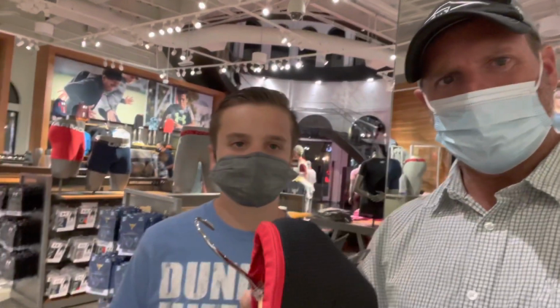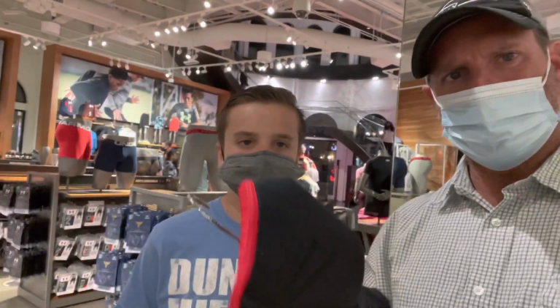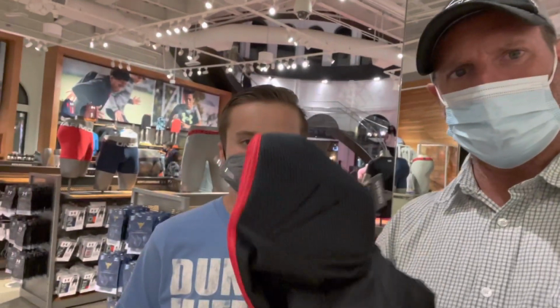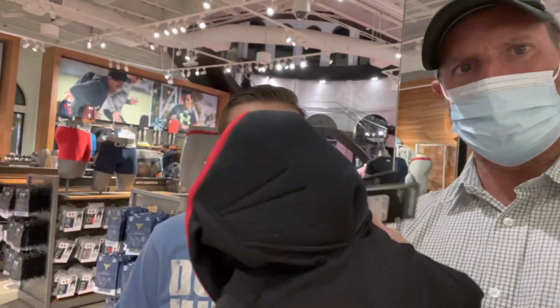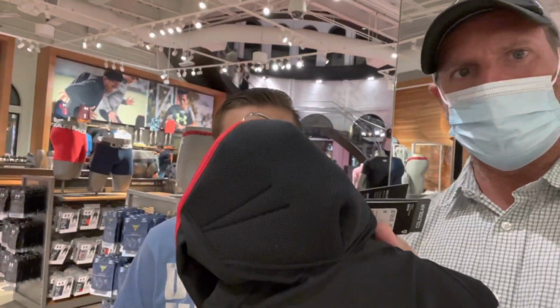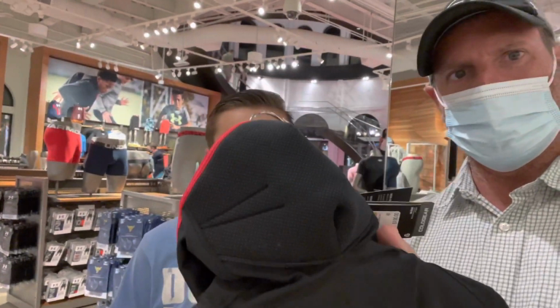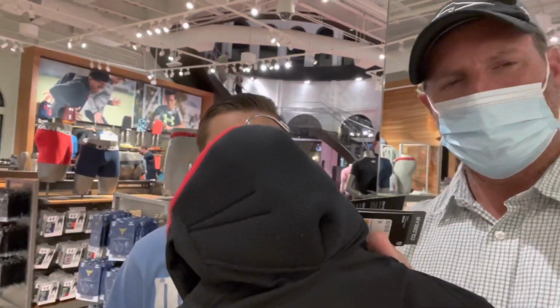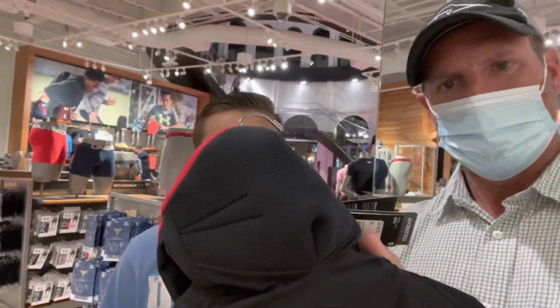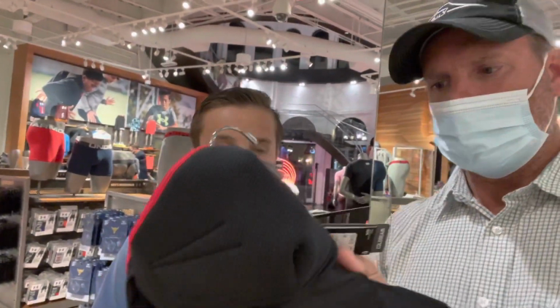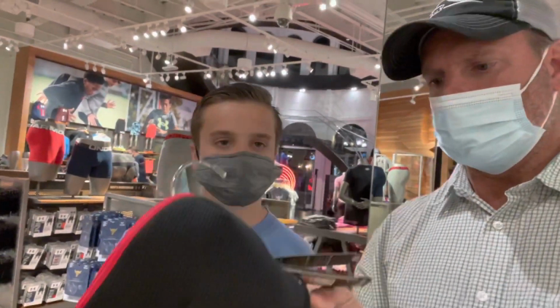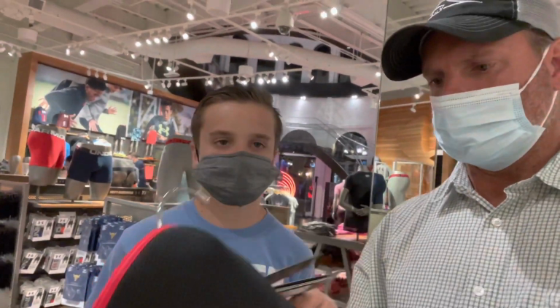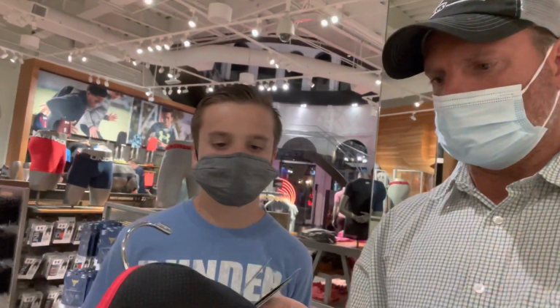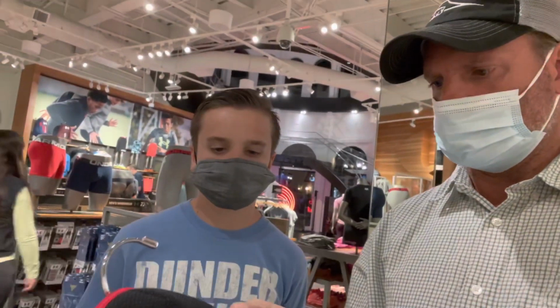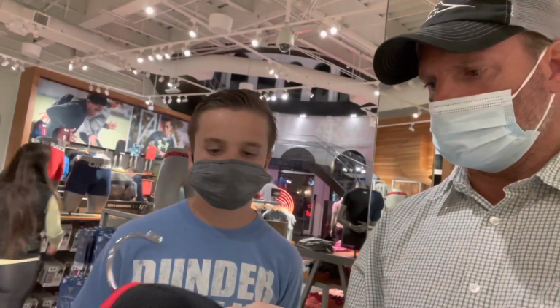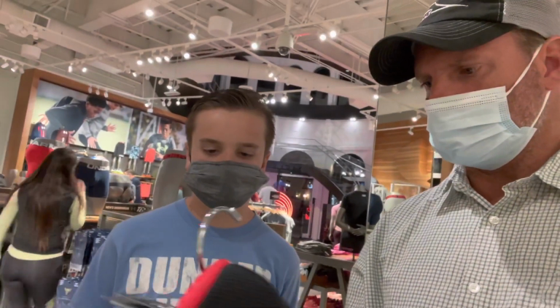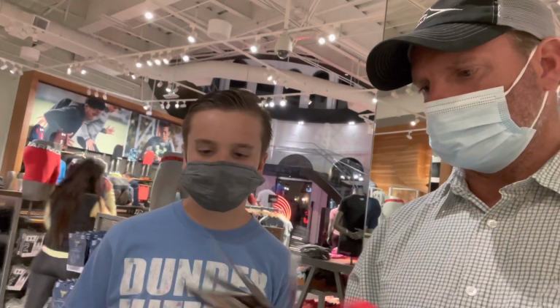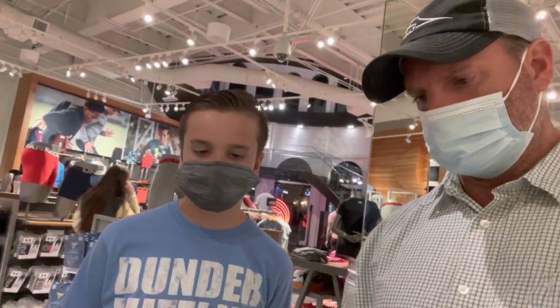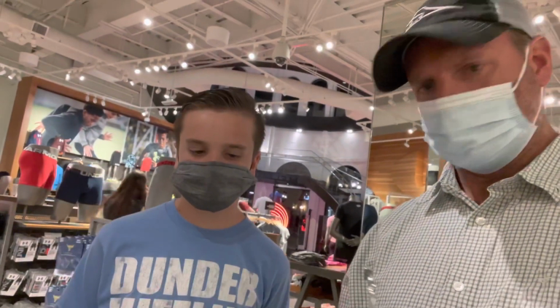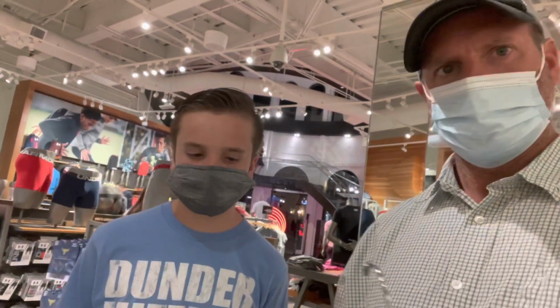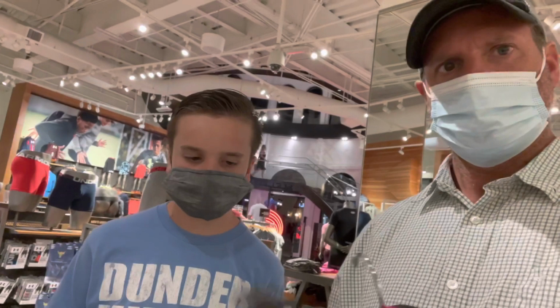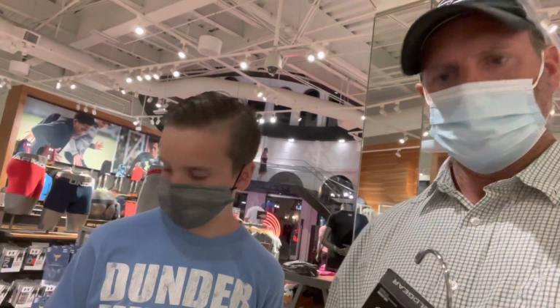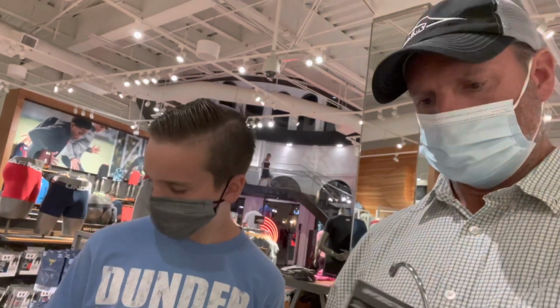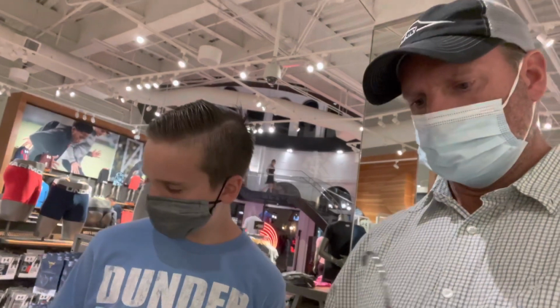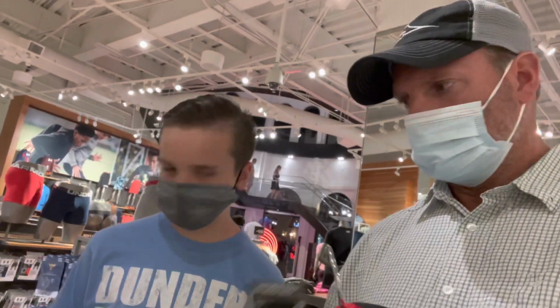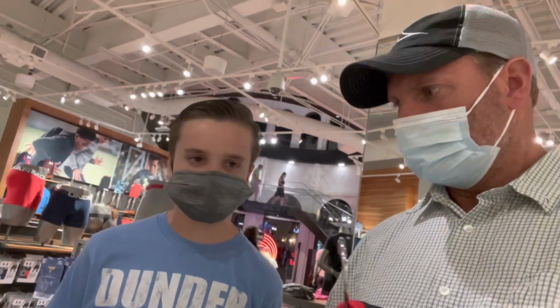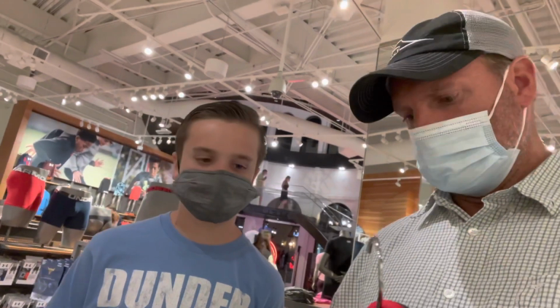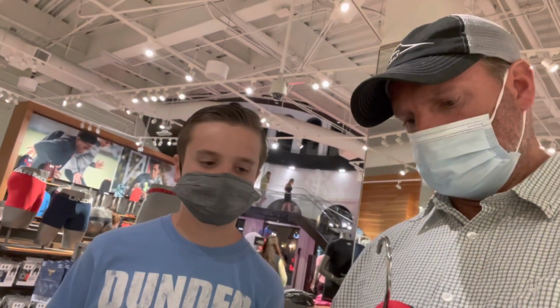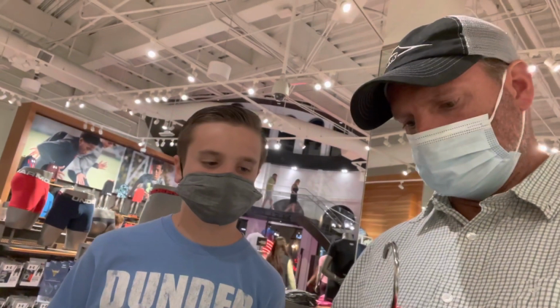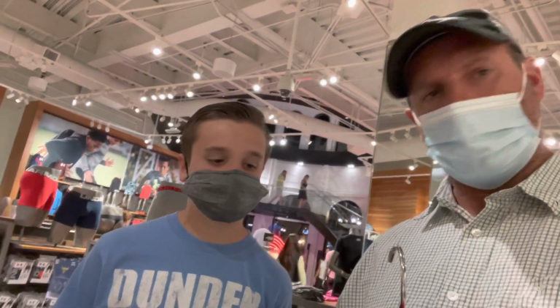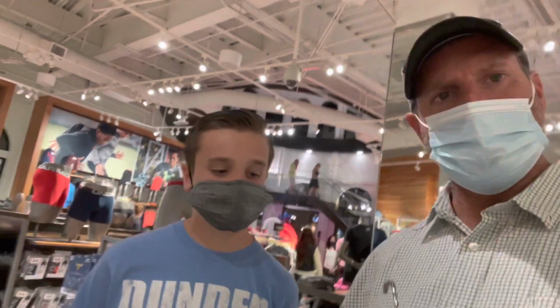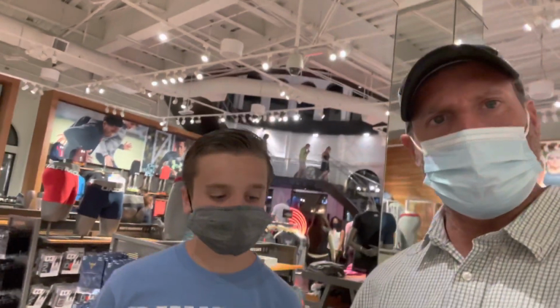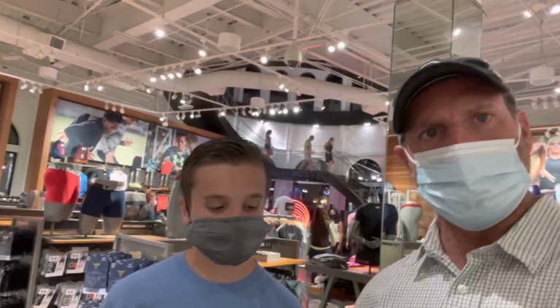You said you want one, huh? Yeah, I don't know, let's see how much it is. It is a hundred dollars.